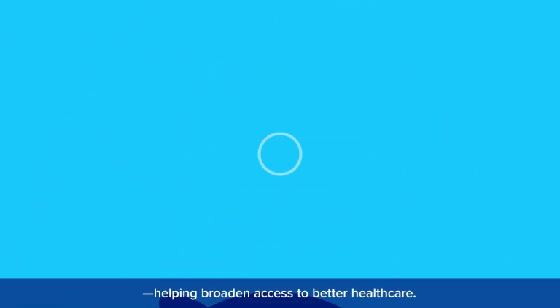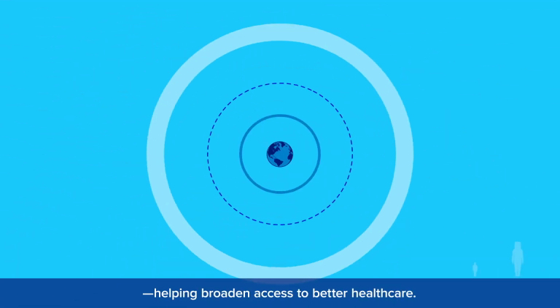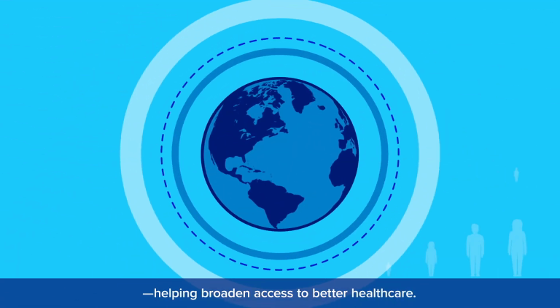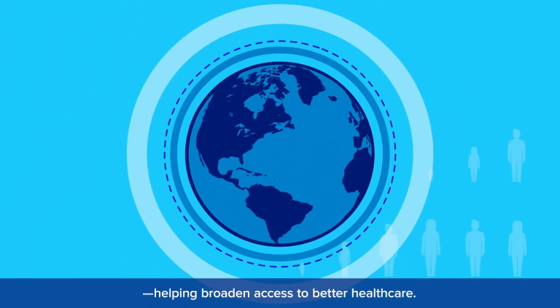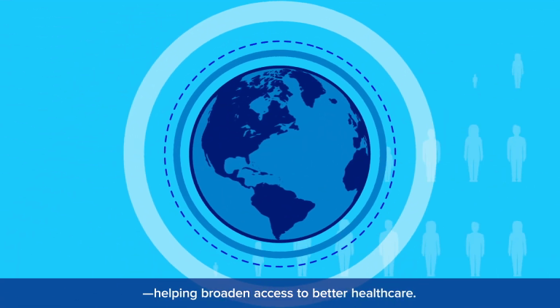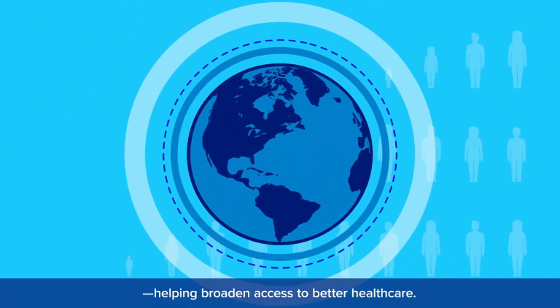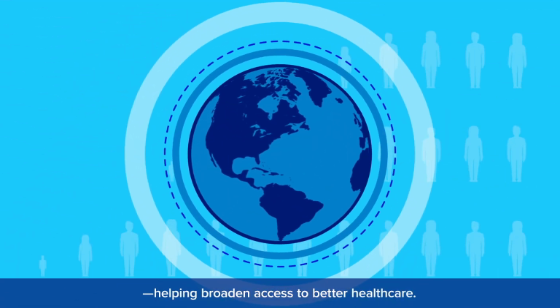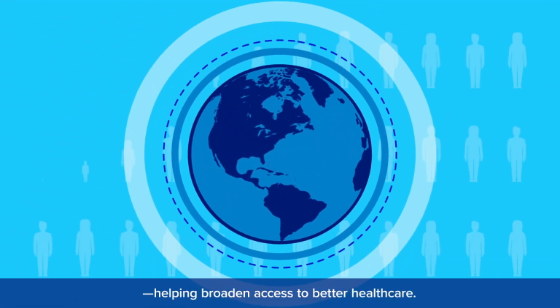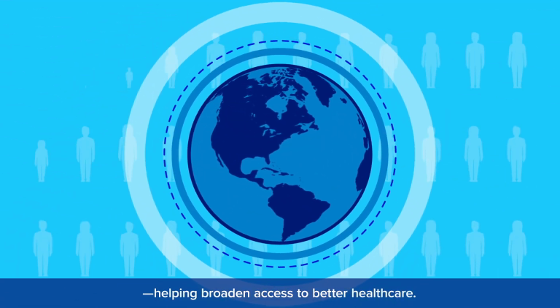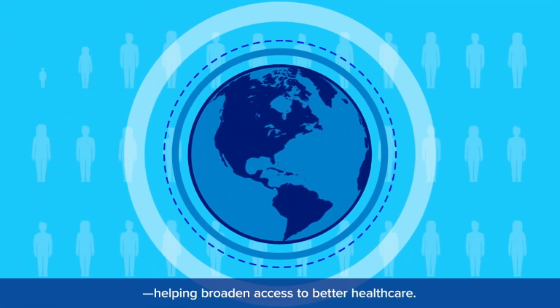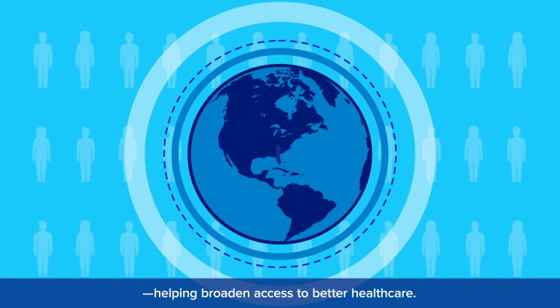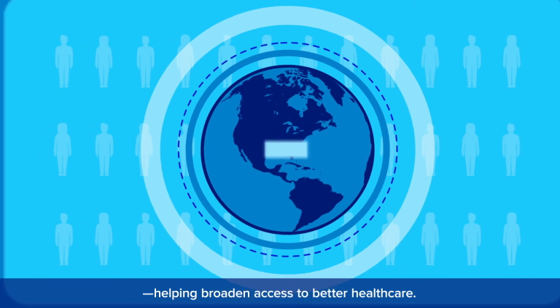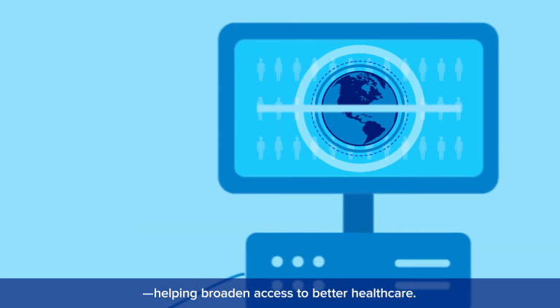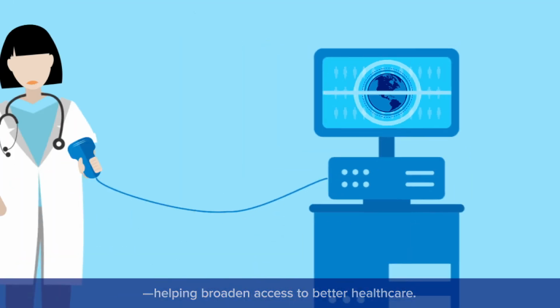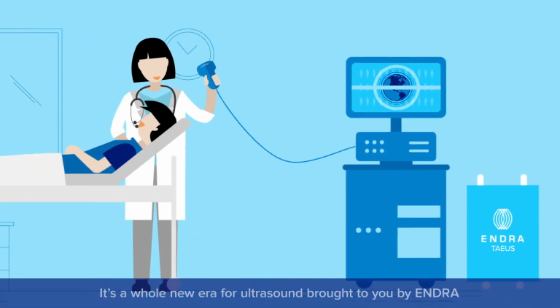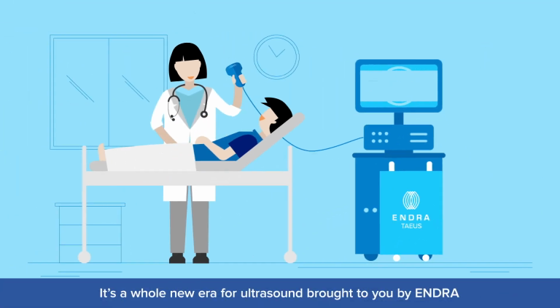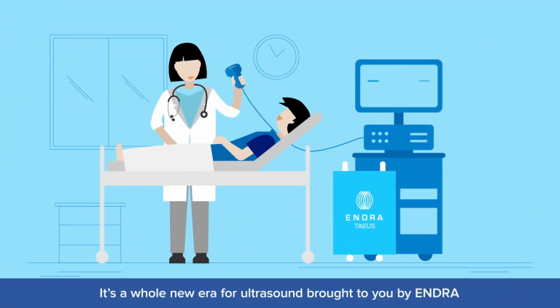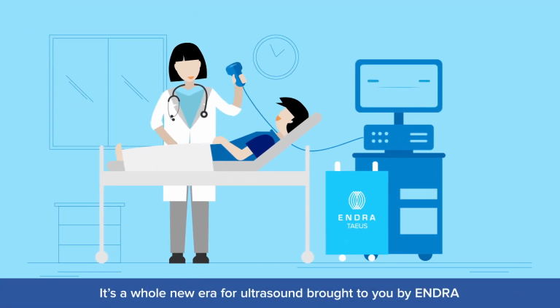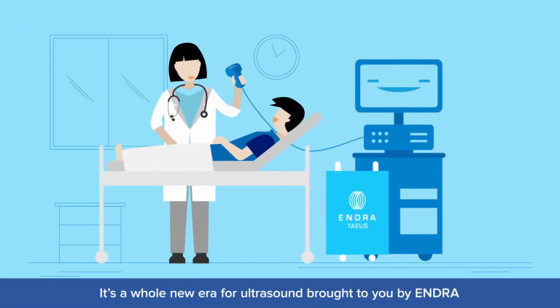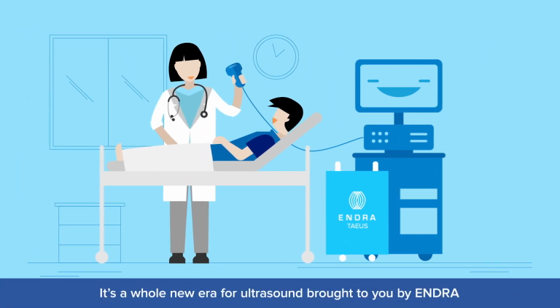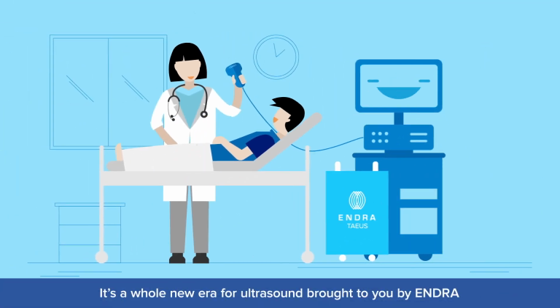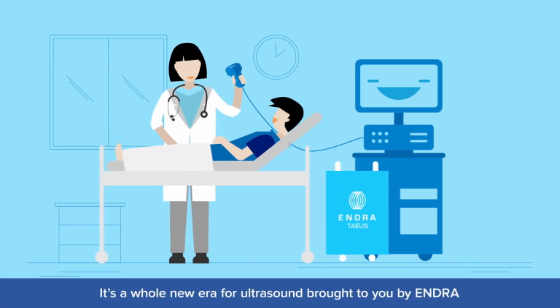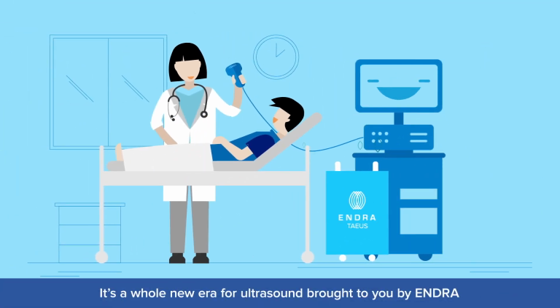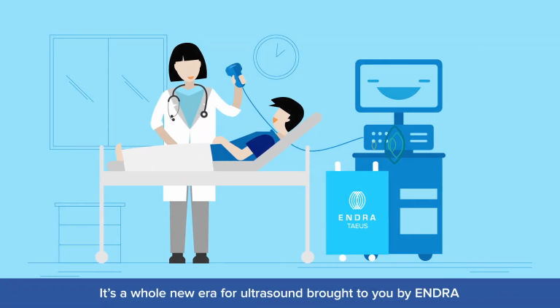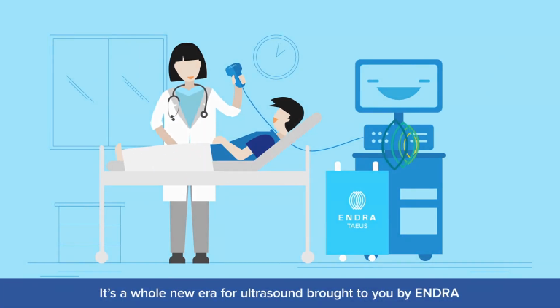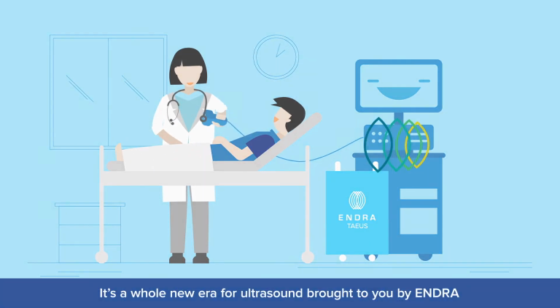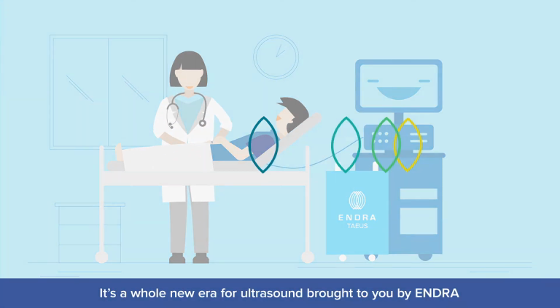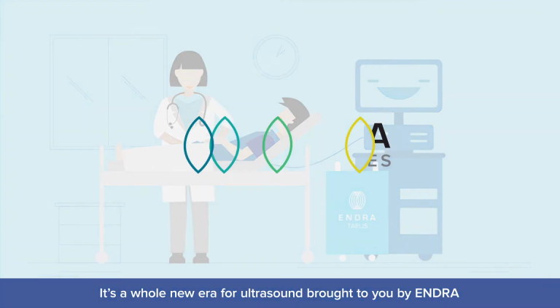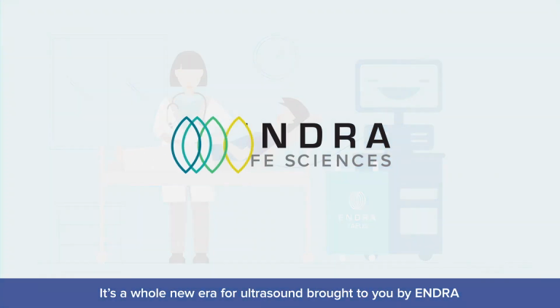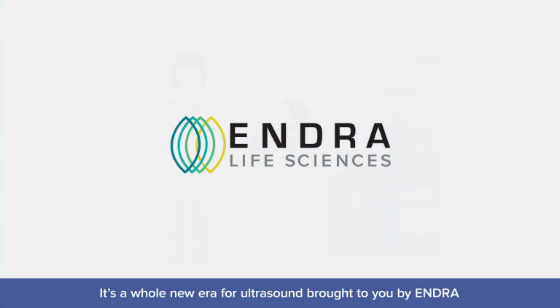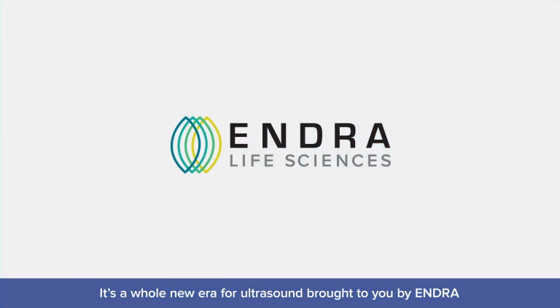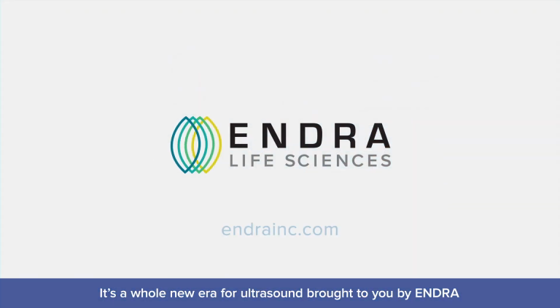Helping broaden access to better healthcare. It's a whole new era for ultrasound, brought to you by Endra.